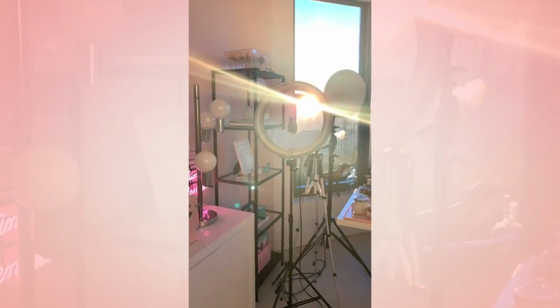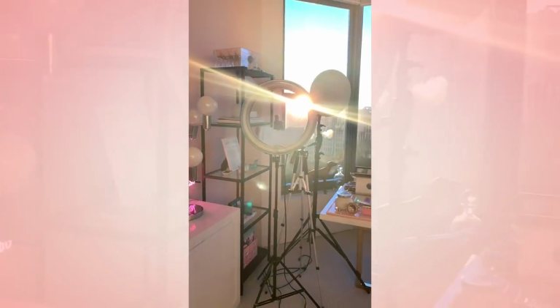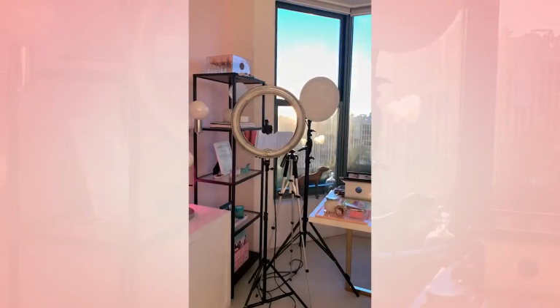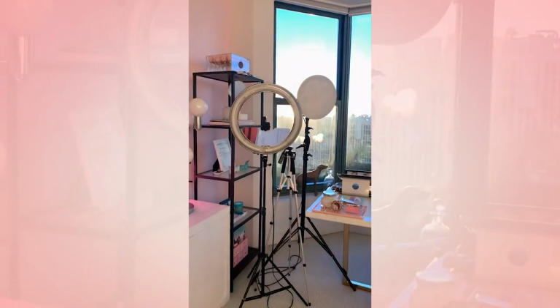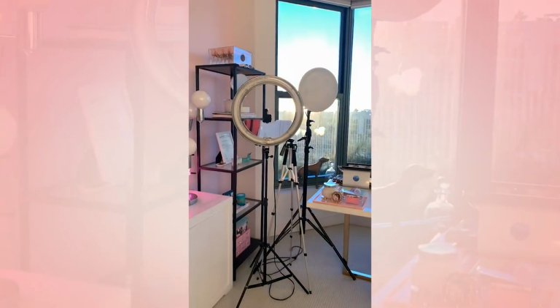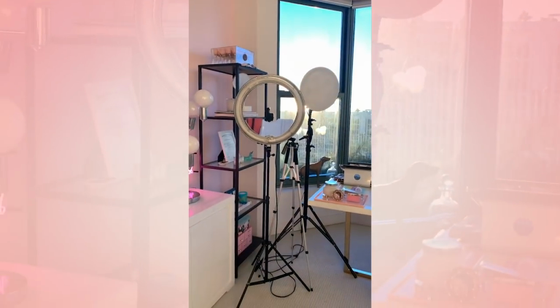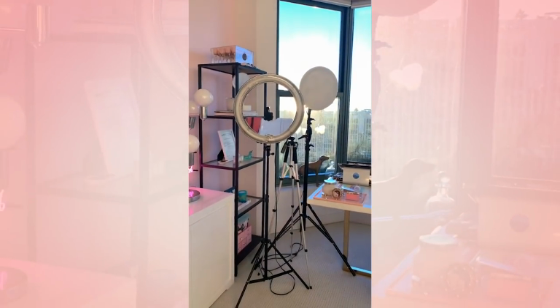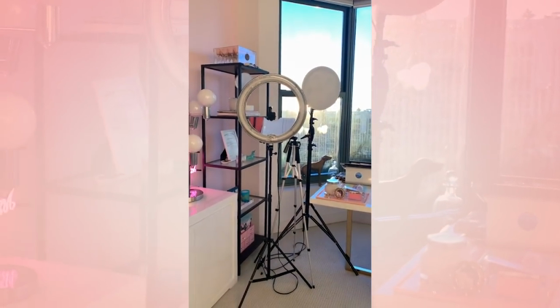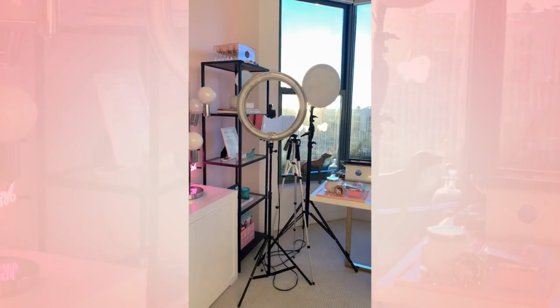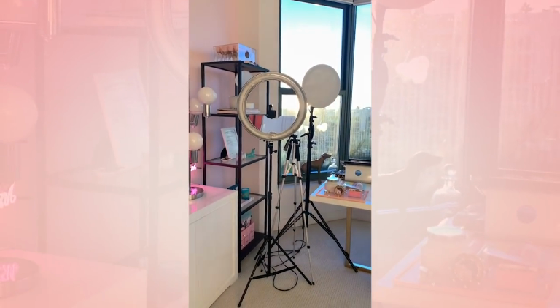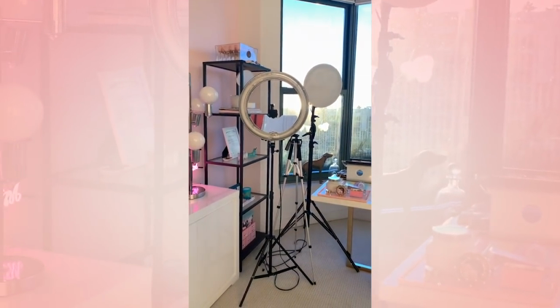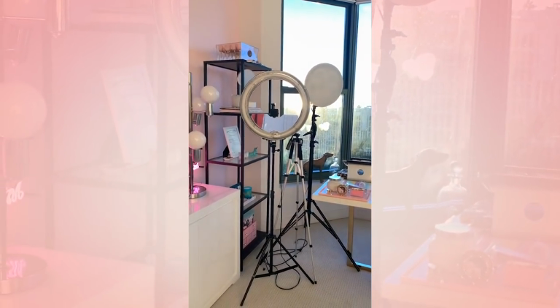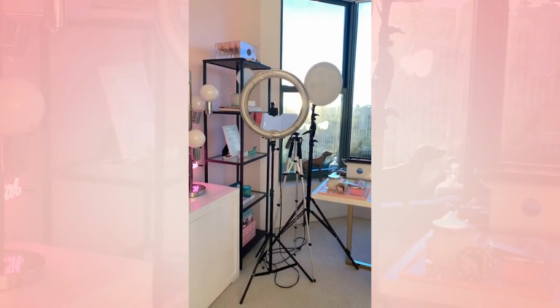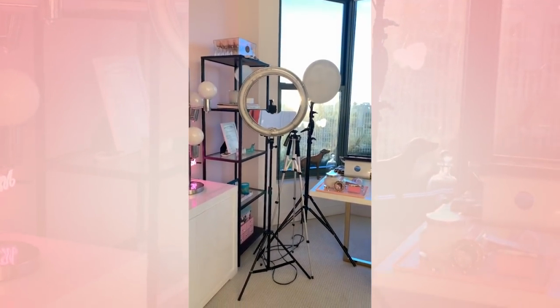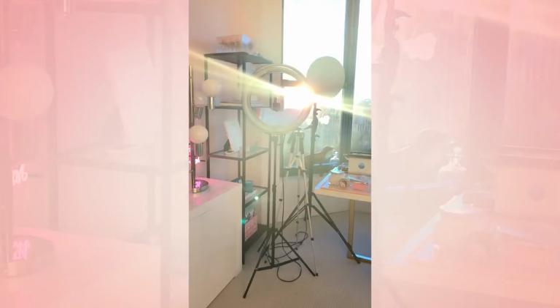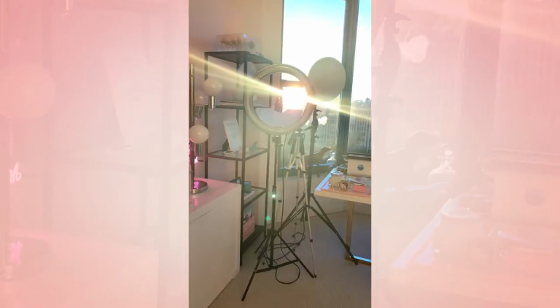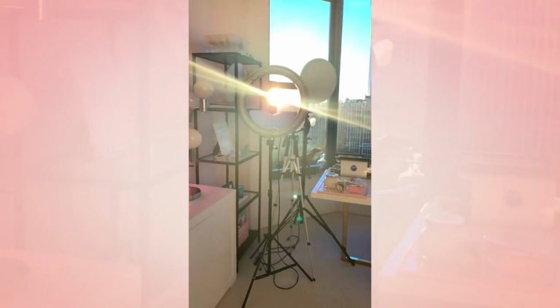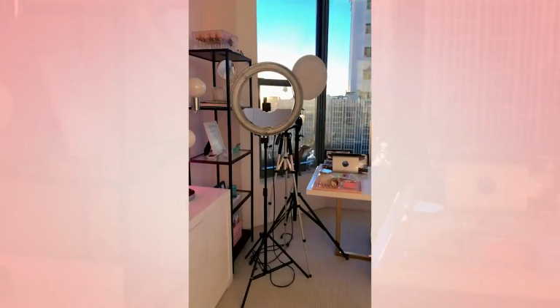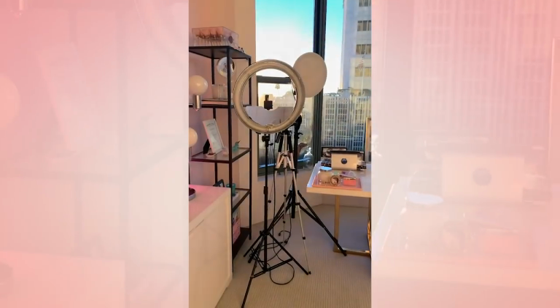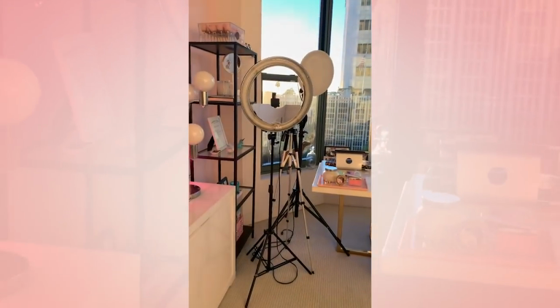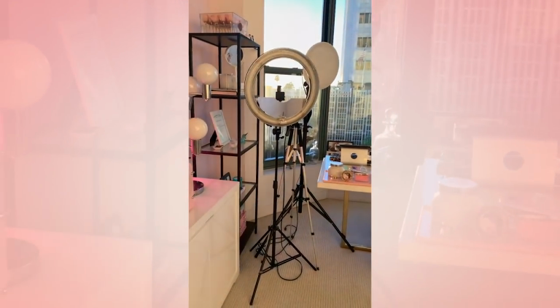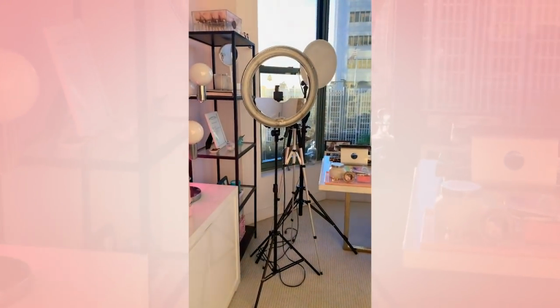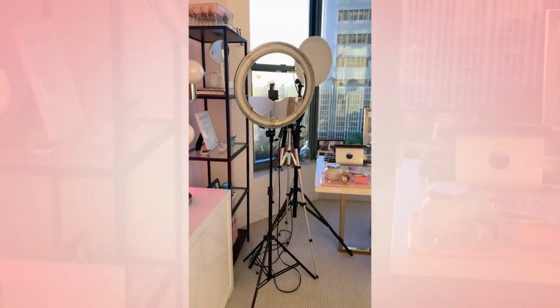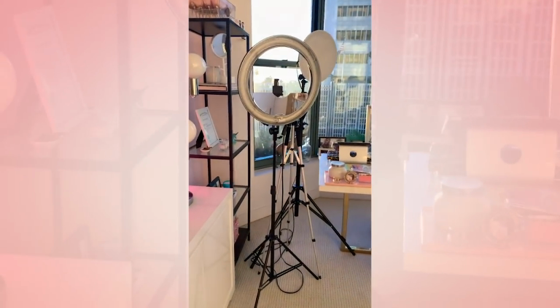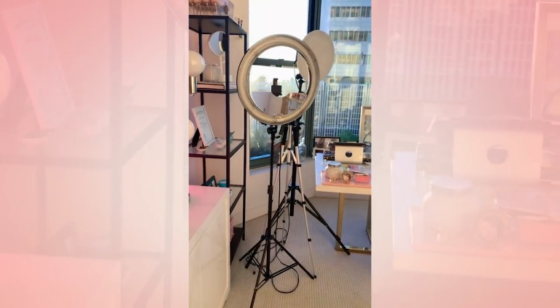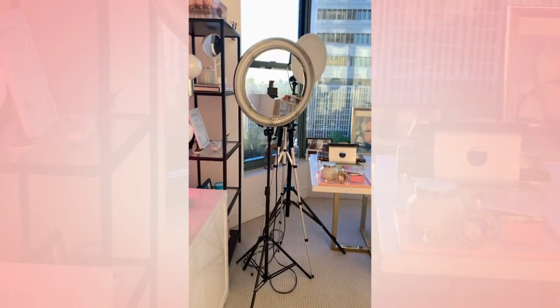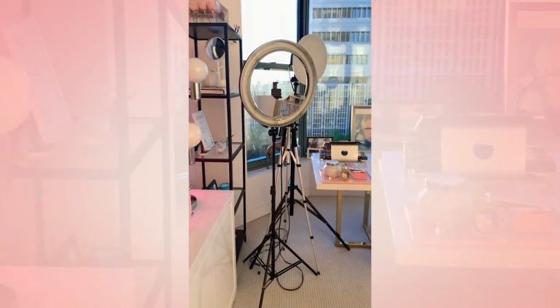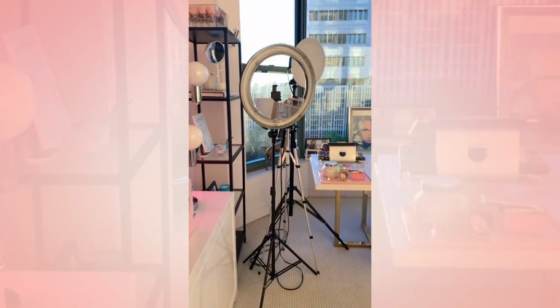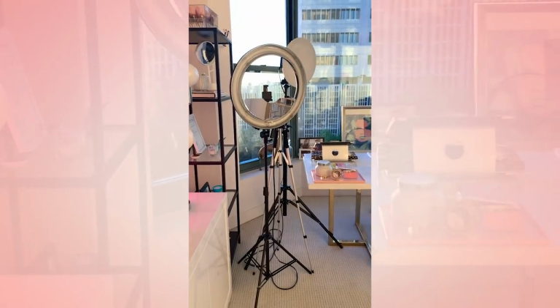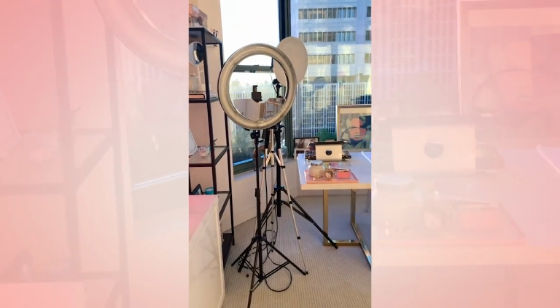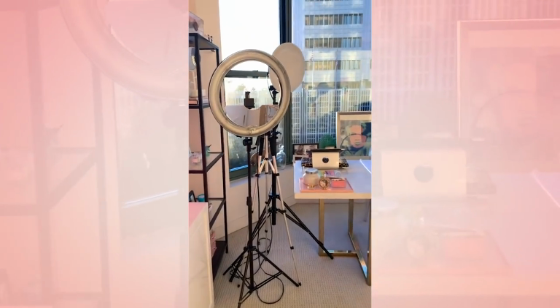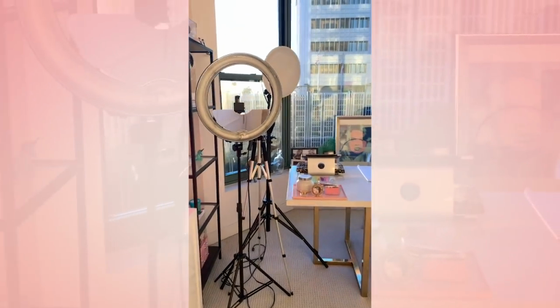And then we have my lights for YouTube — the diva light. I feel I need to do a blog post on the lights I use because they work really well.